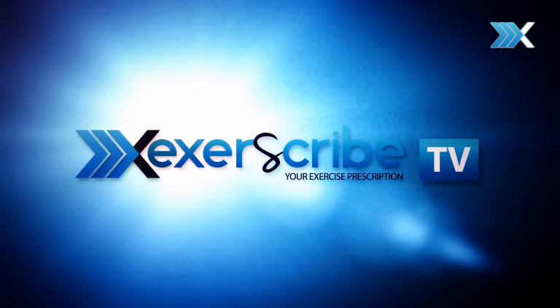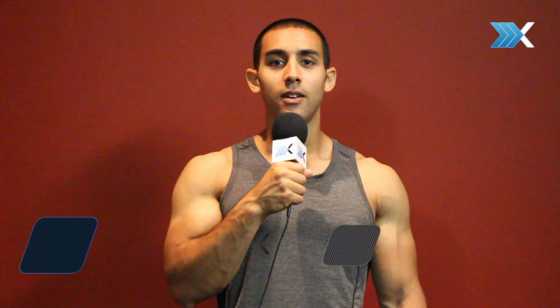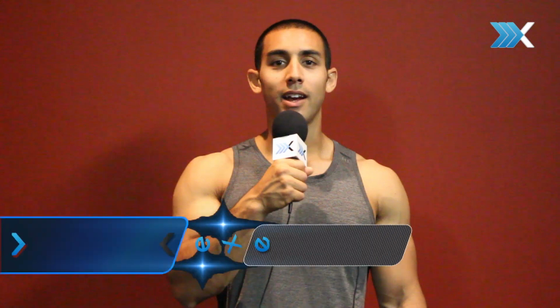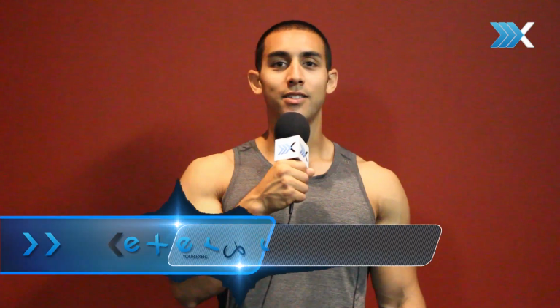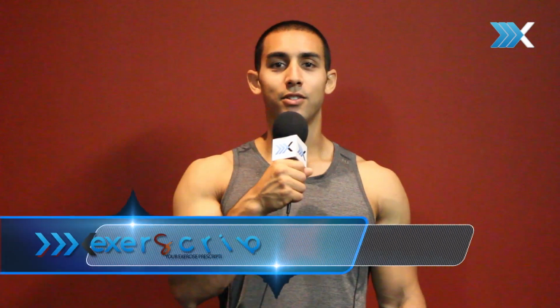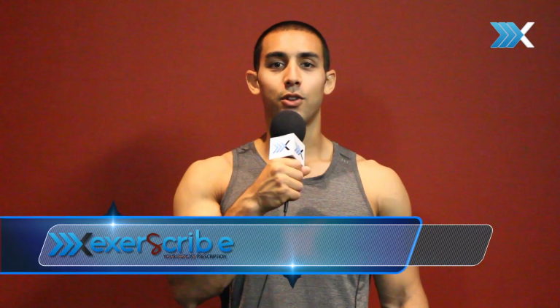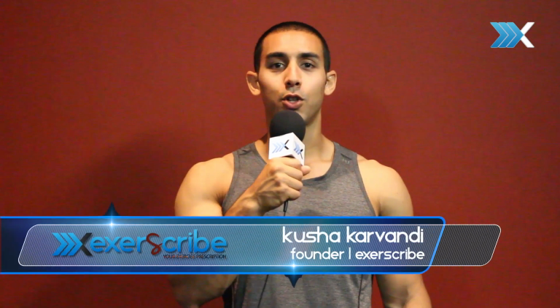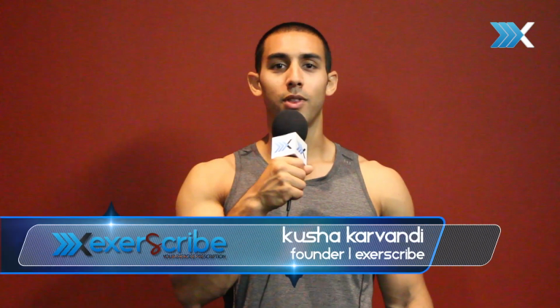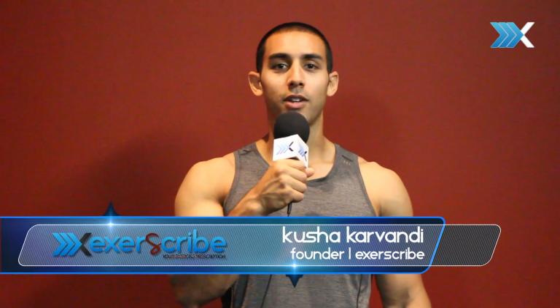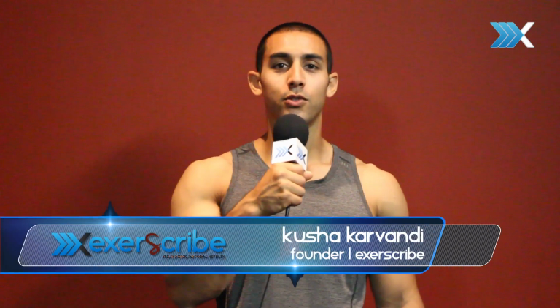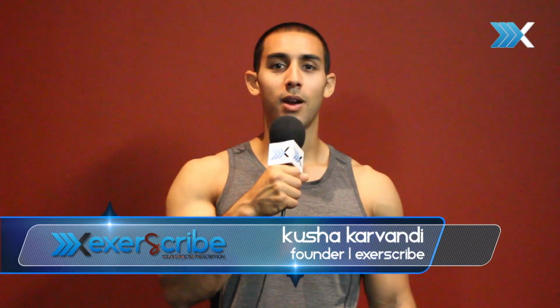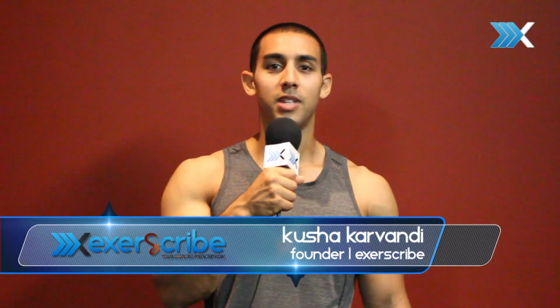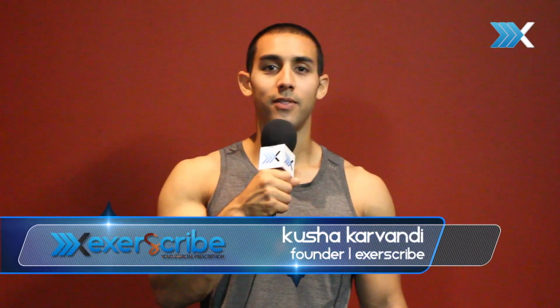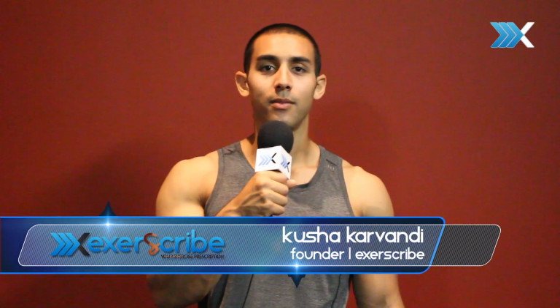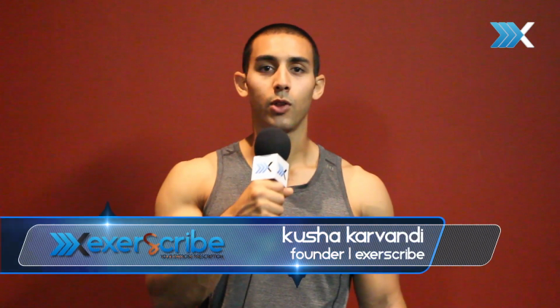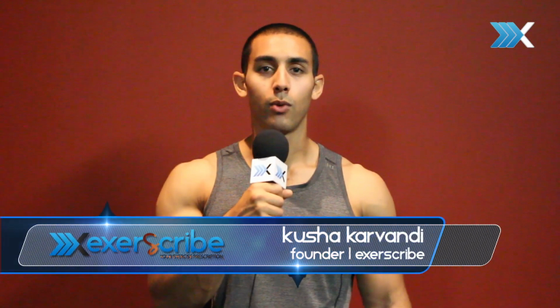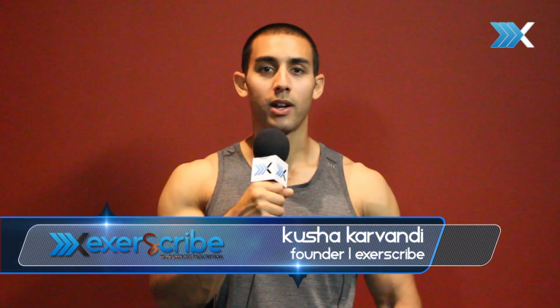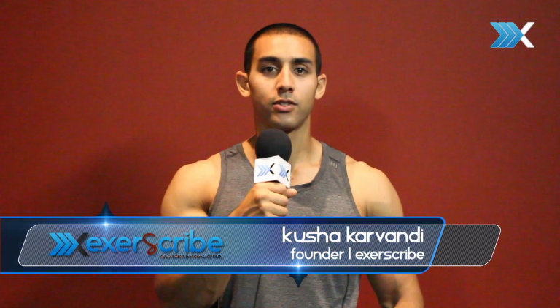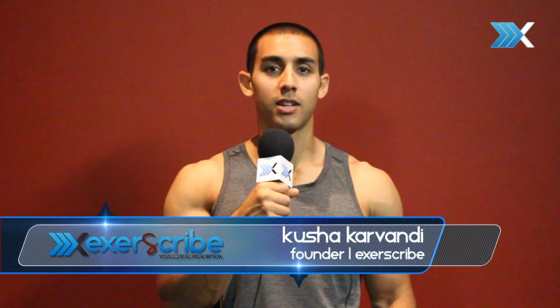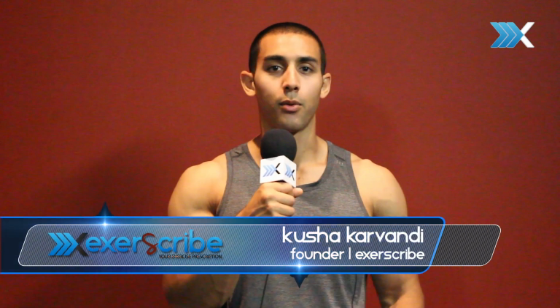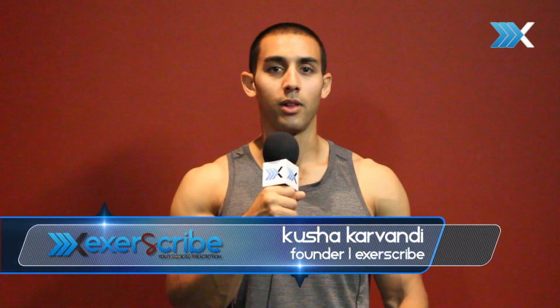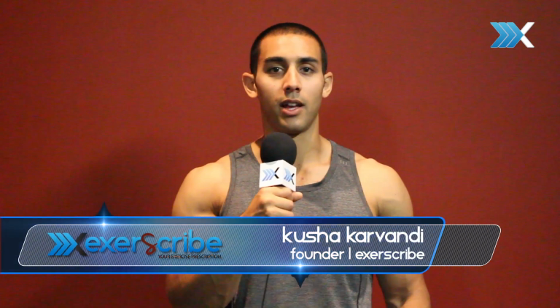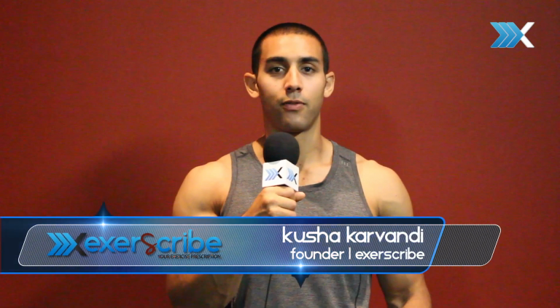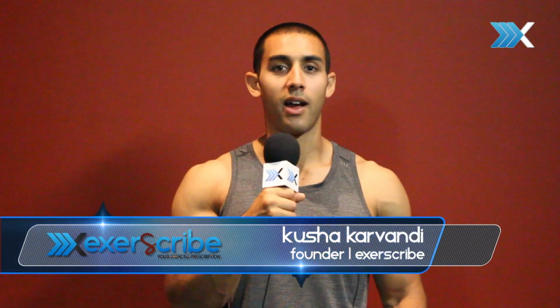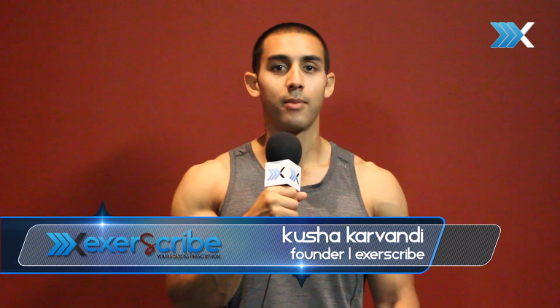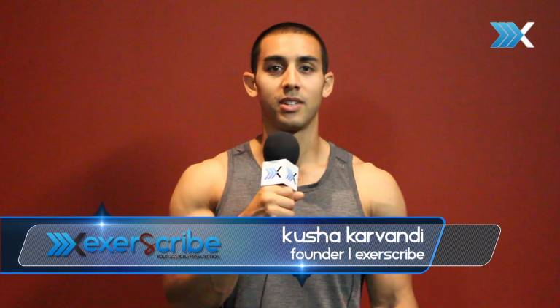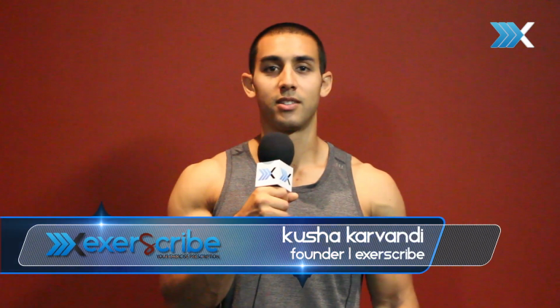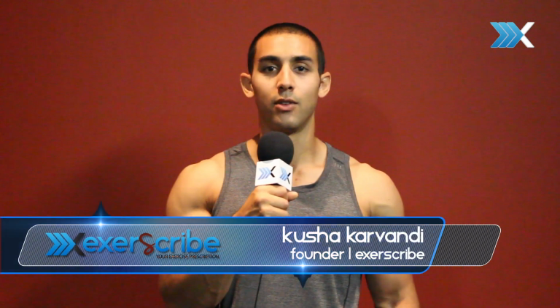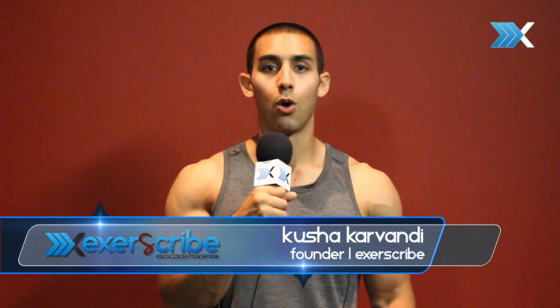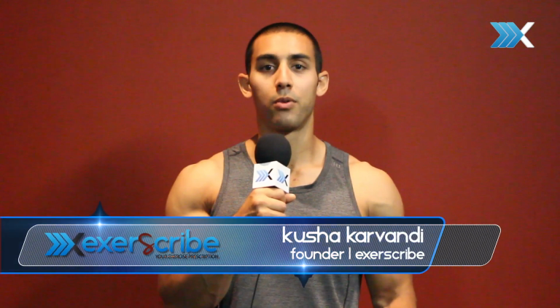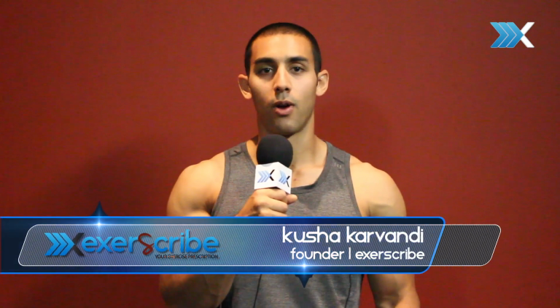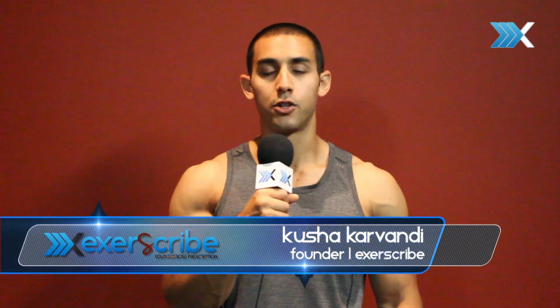Hey guys, this is Kusha with ExtraScribe TV. One exercise I really like for abs is the rope crunch.